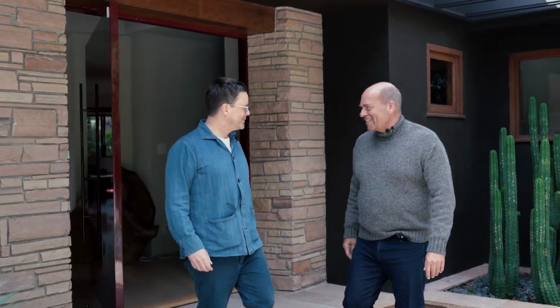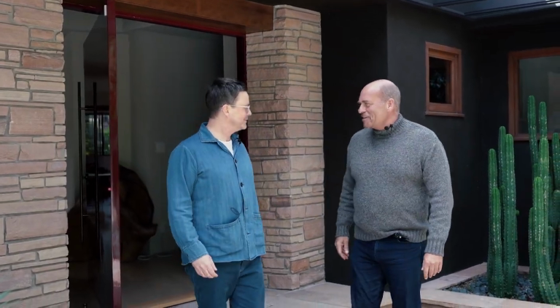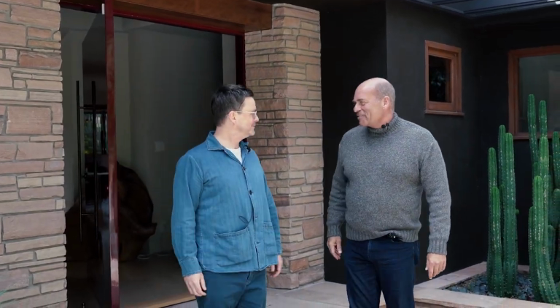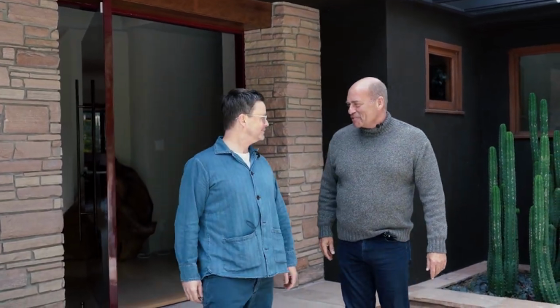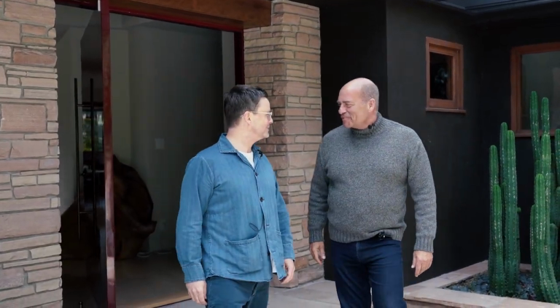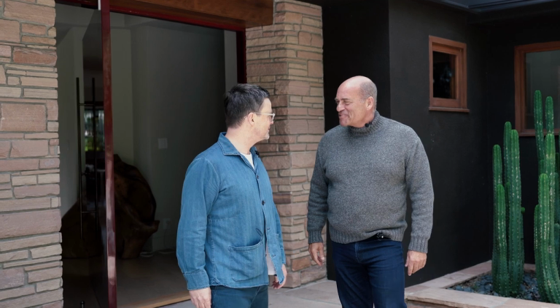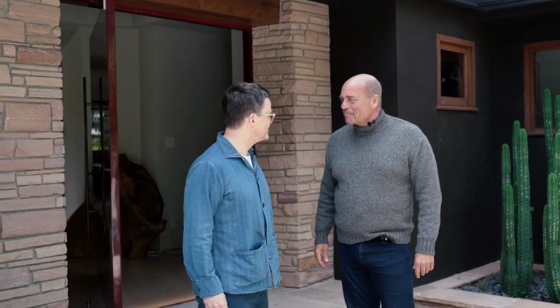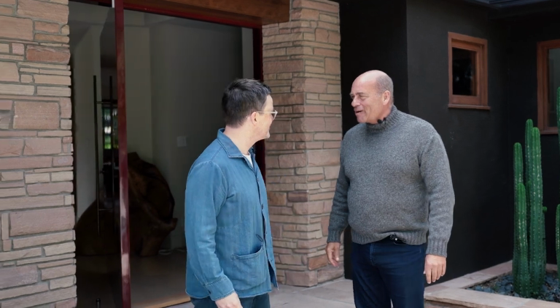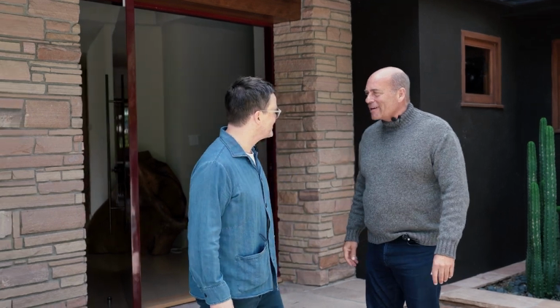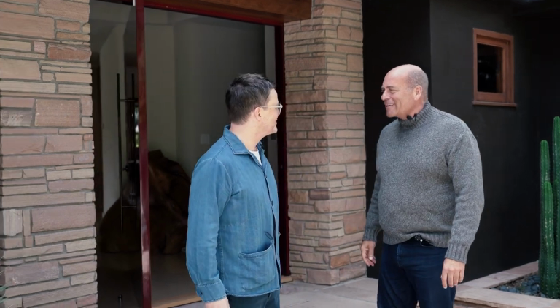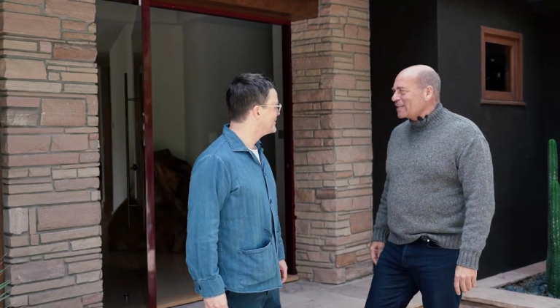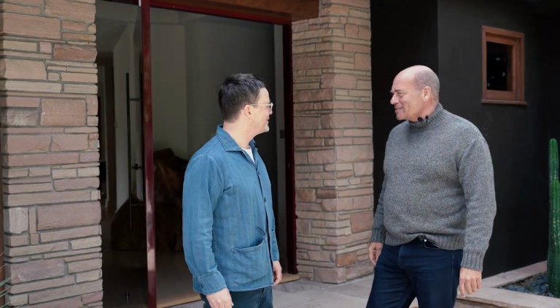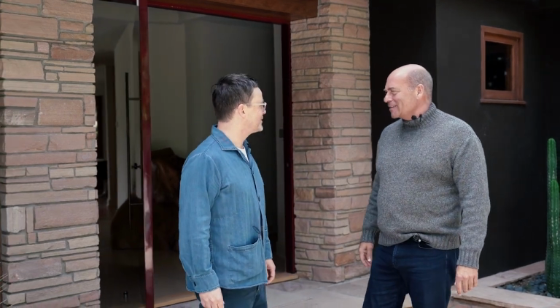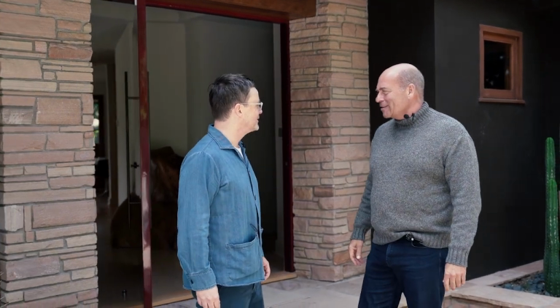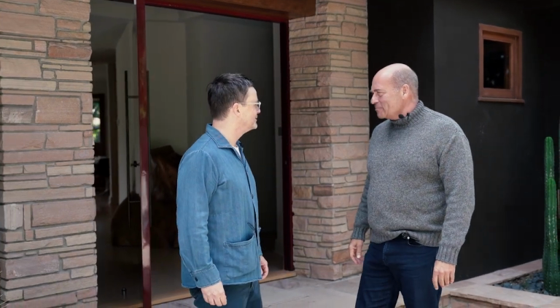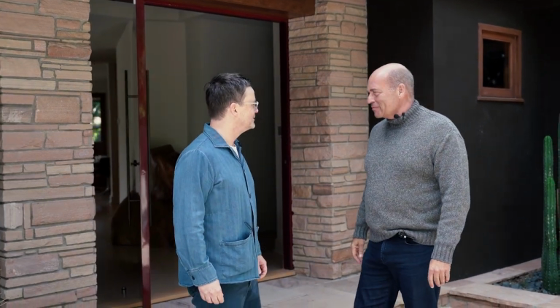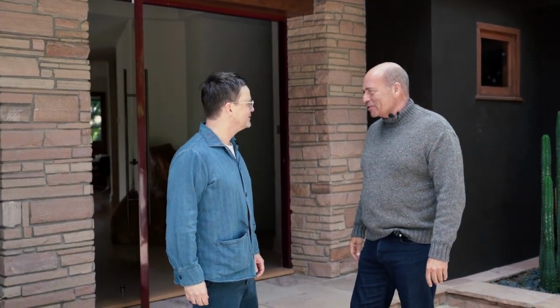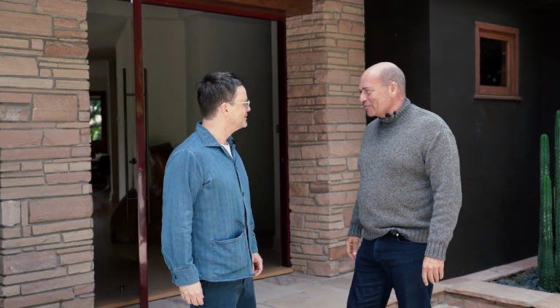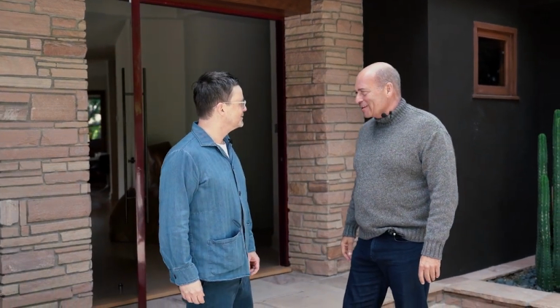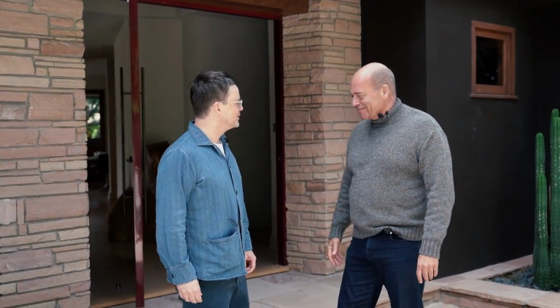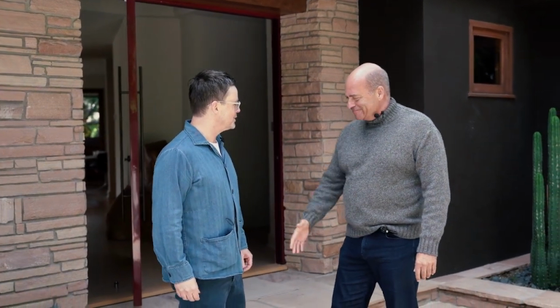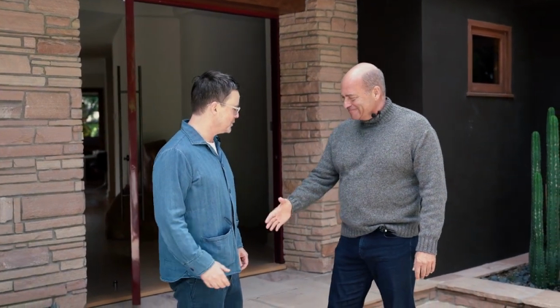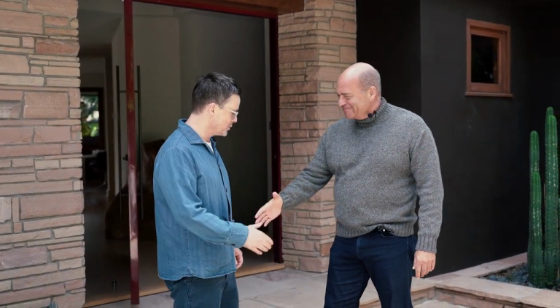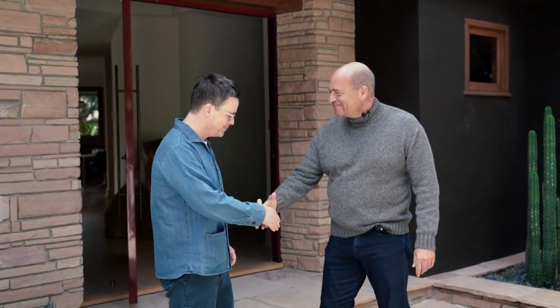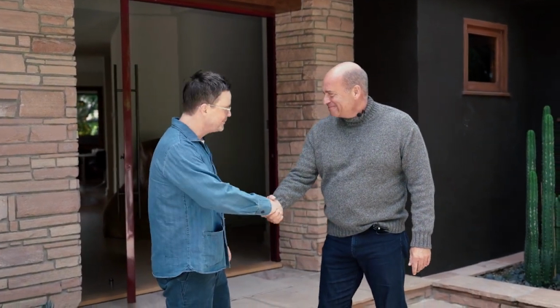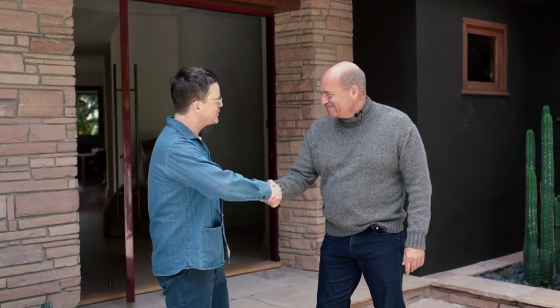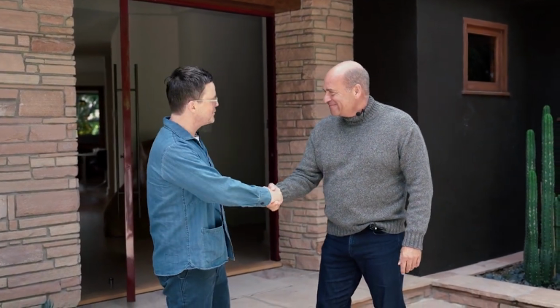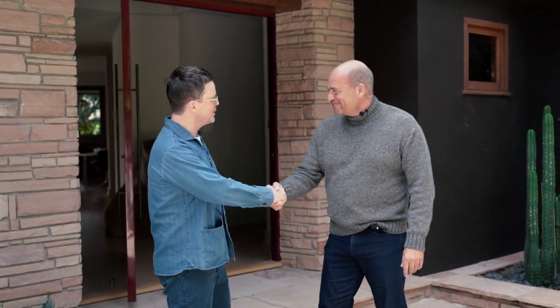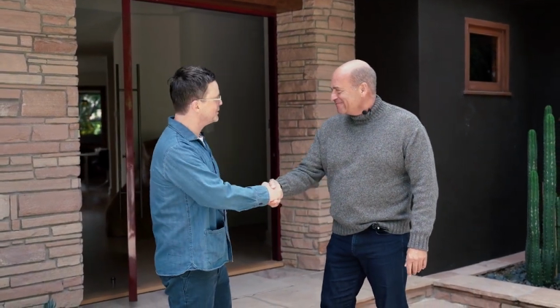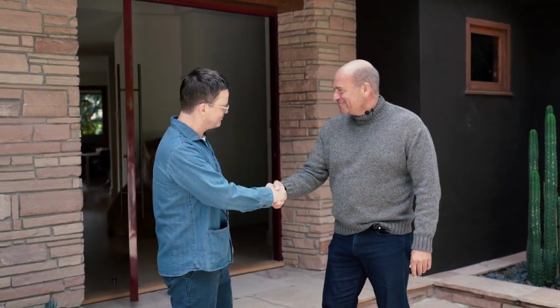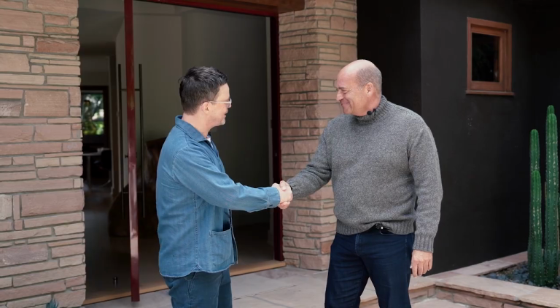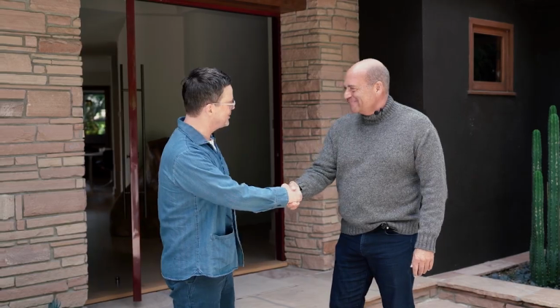Thank you, Richard, for stopping by and giving us a little glimpse of your career. Great to see you, Troy. Thanks for having me over. Thank you.